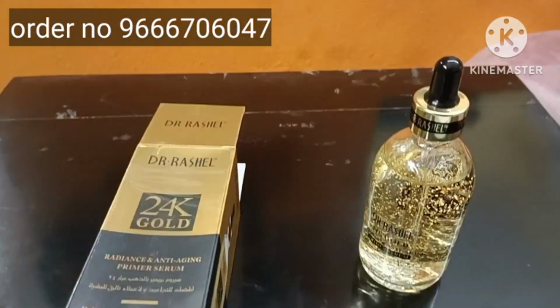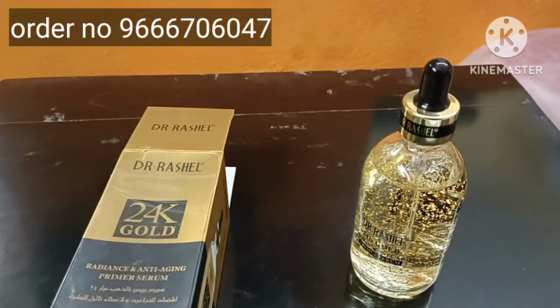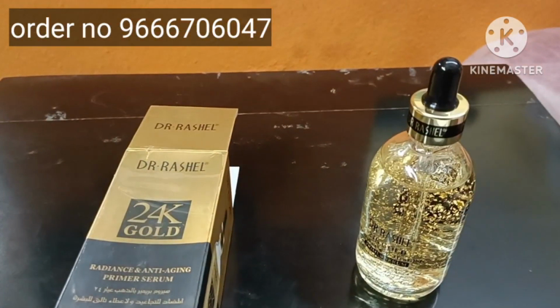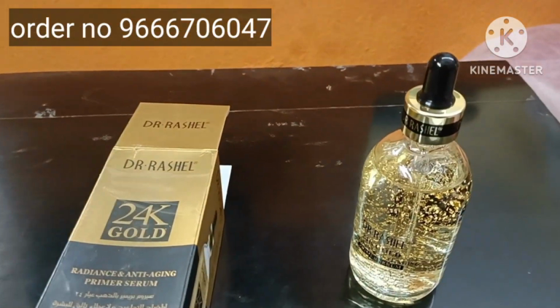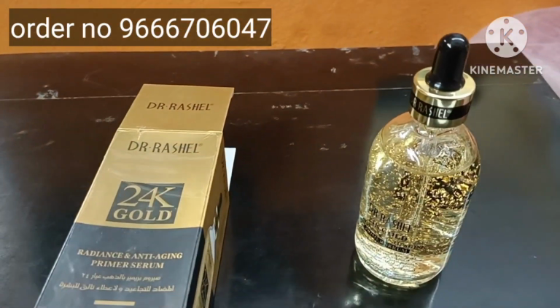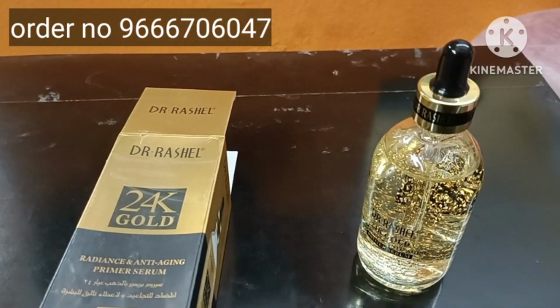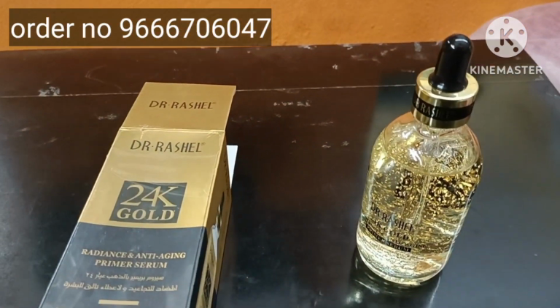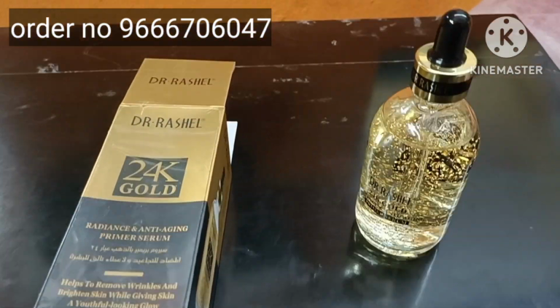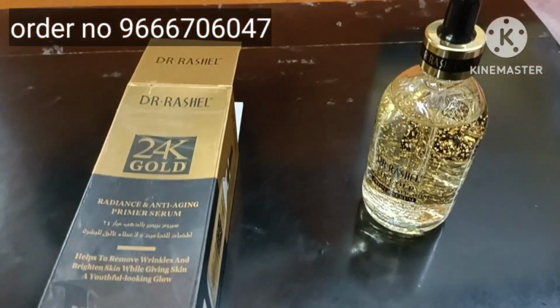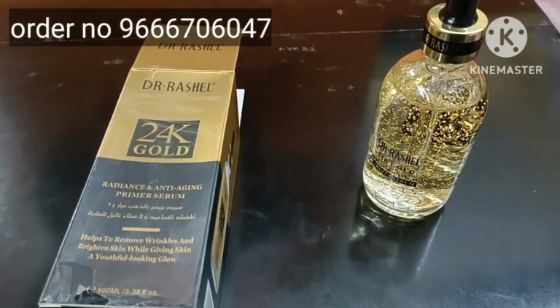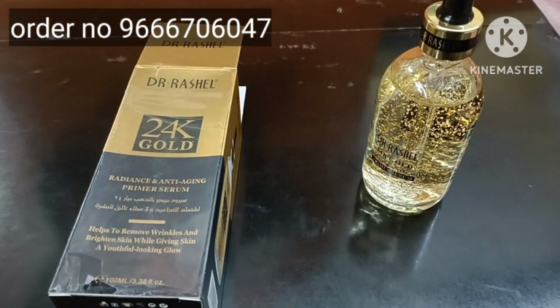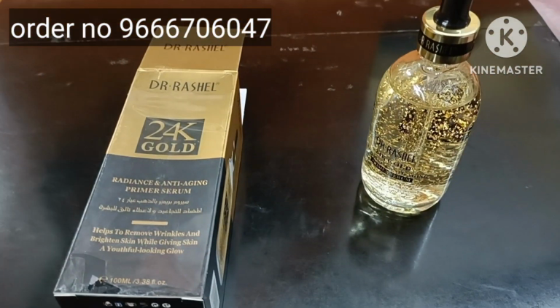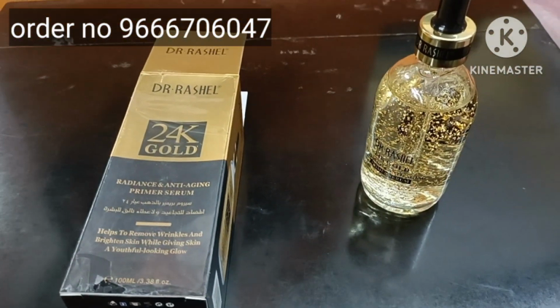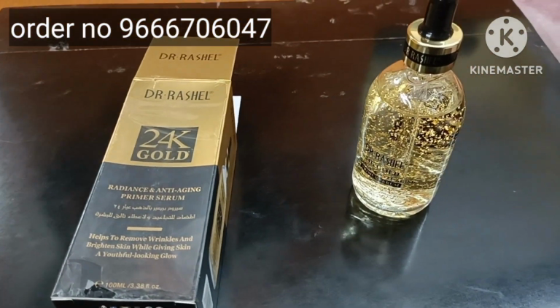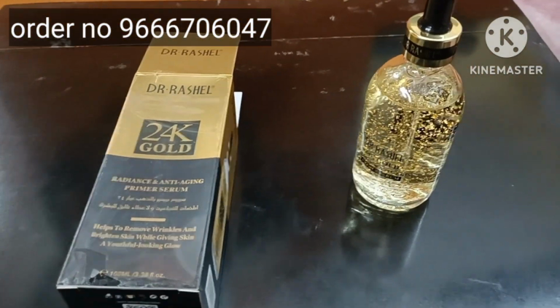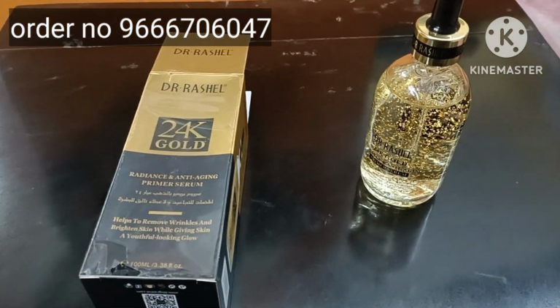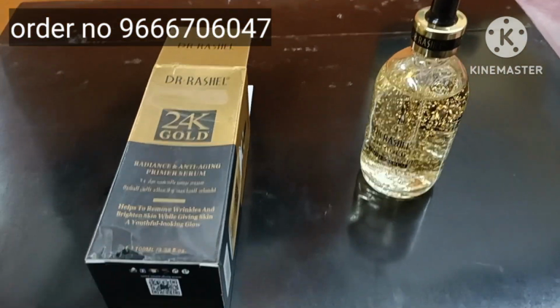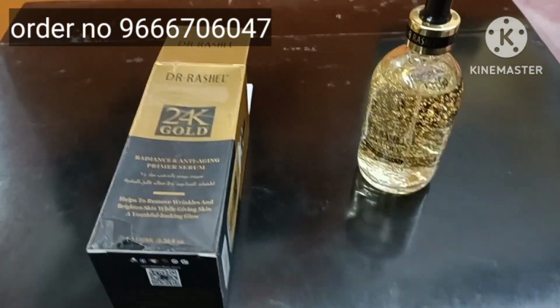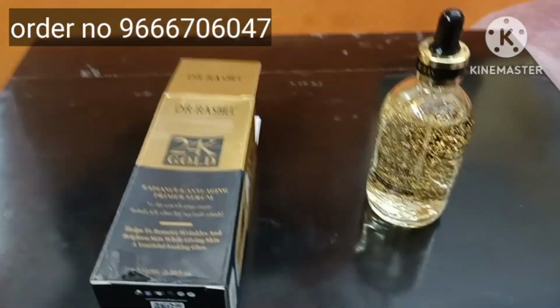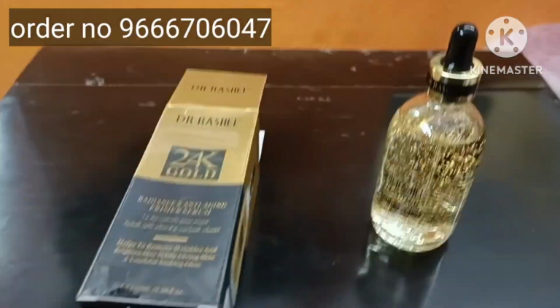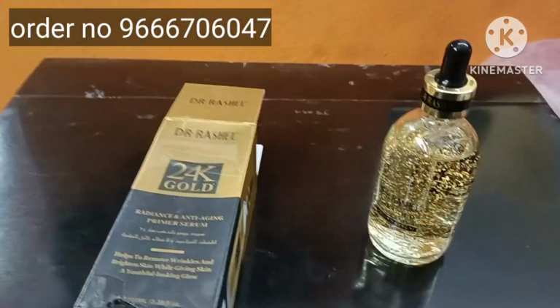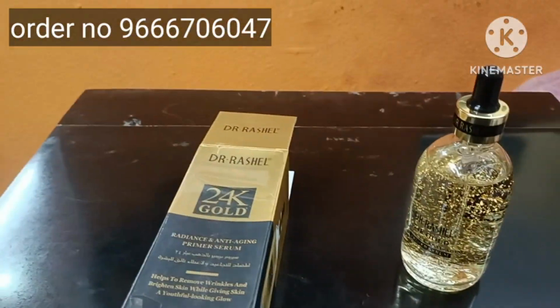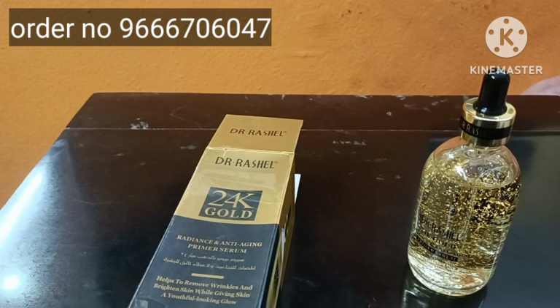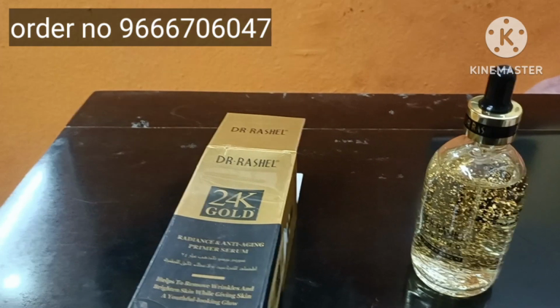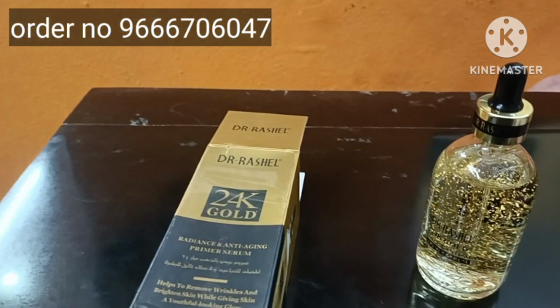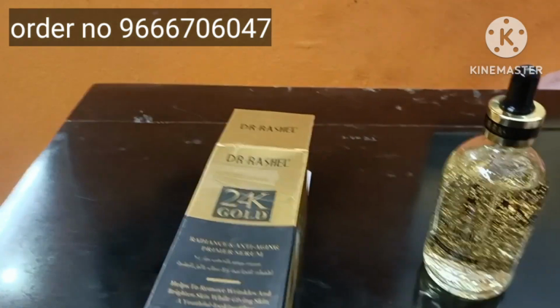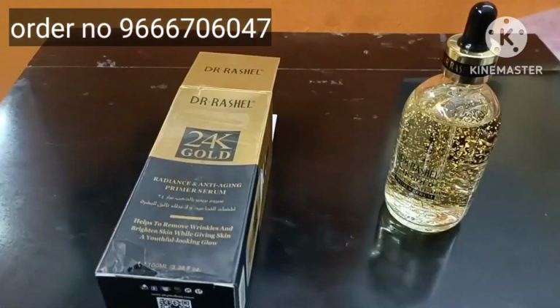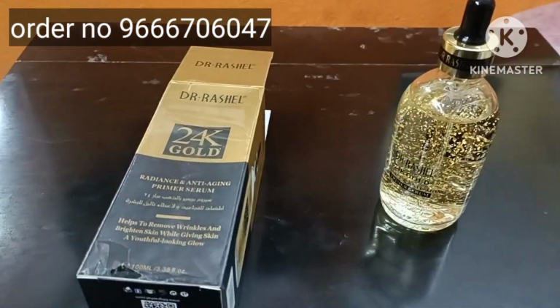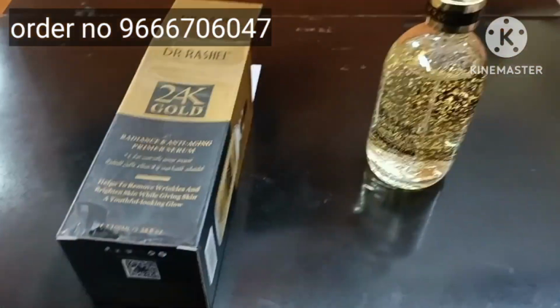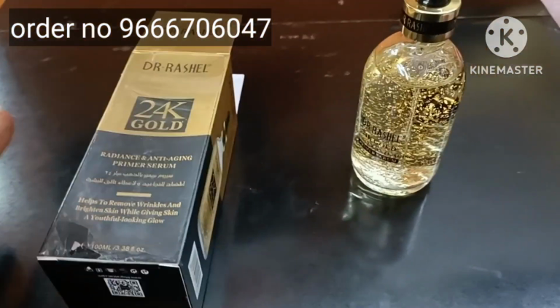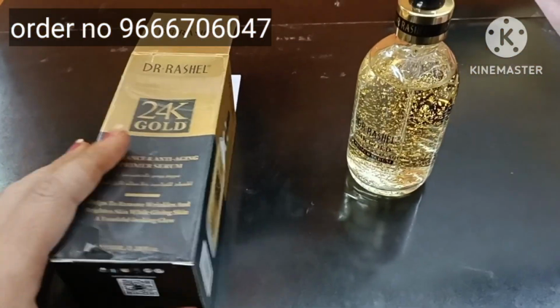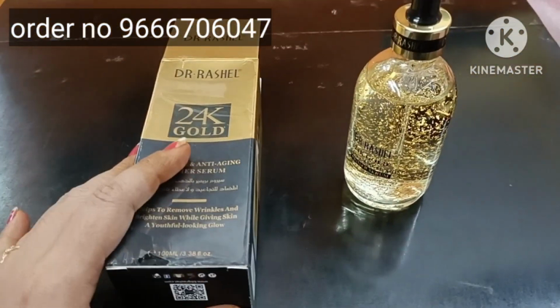Hi everyone, welcome to our channel. This is Madhuri. Today, I am going to show you the gold serum.